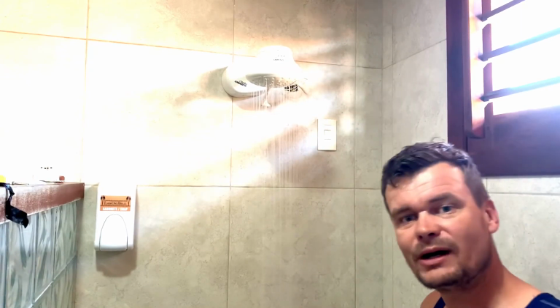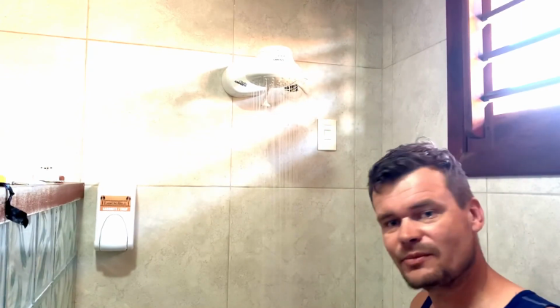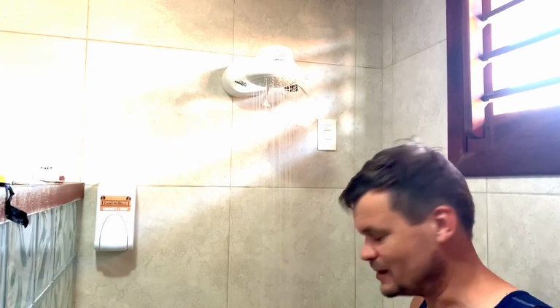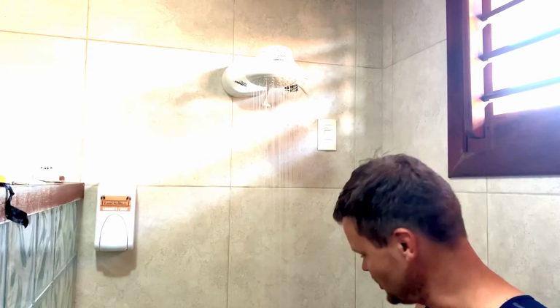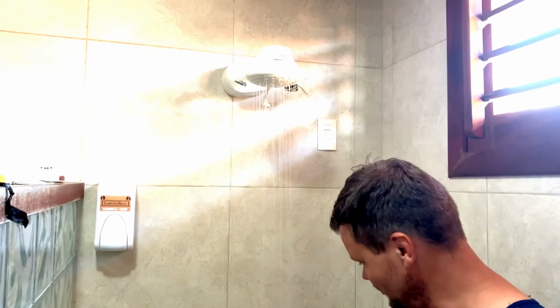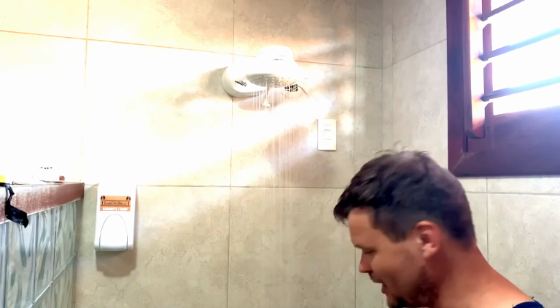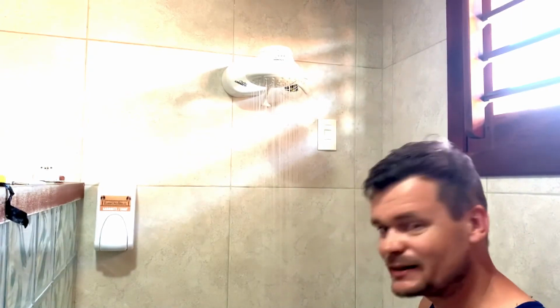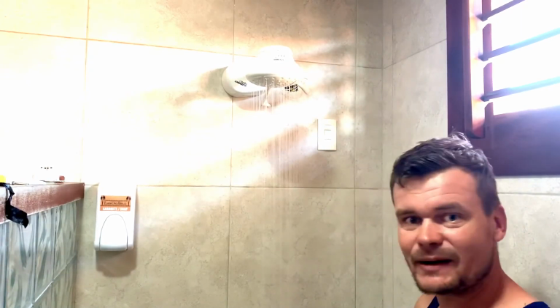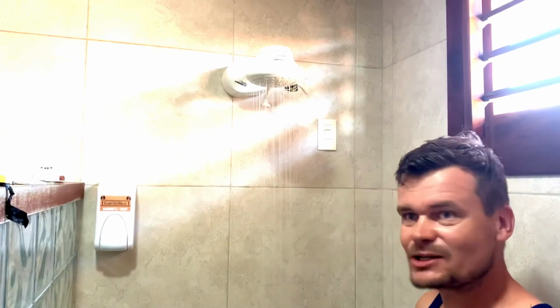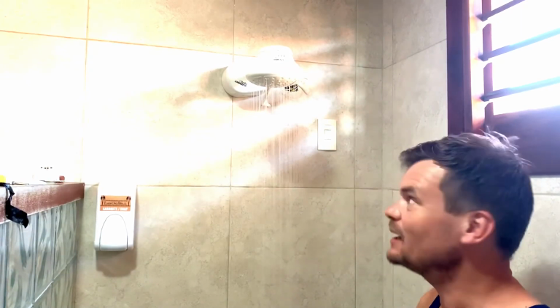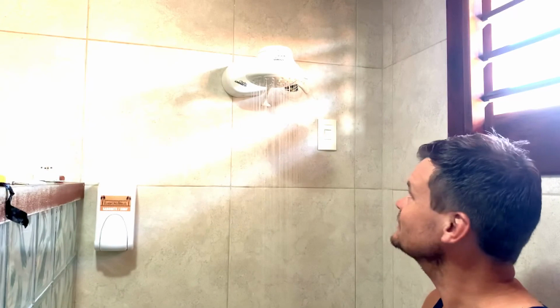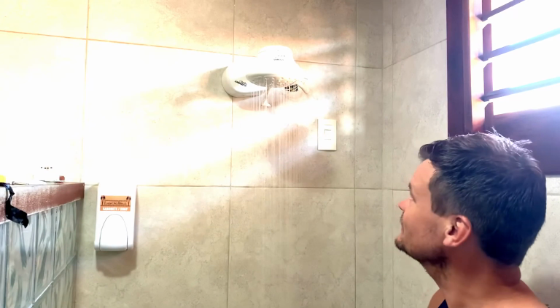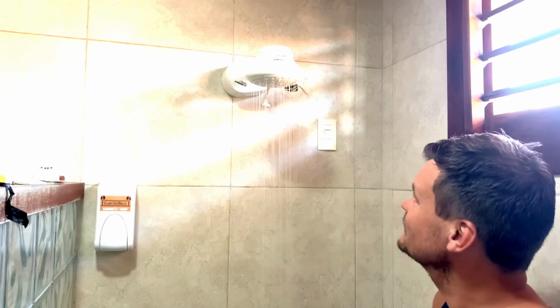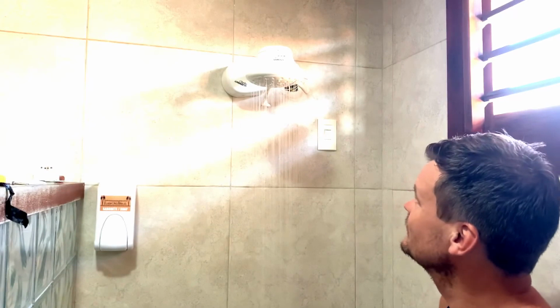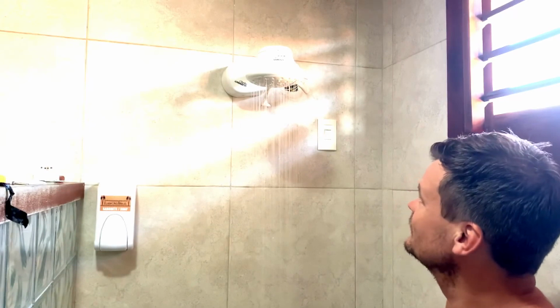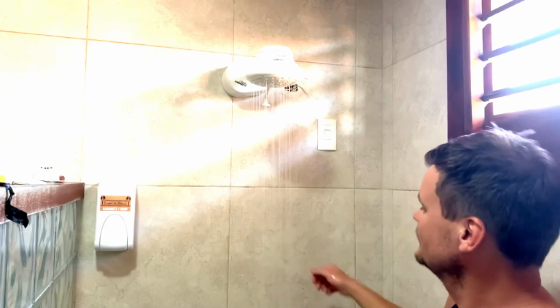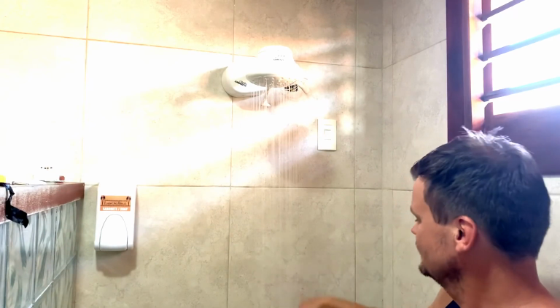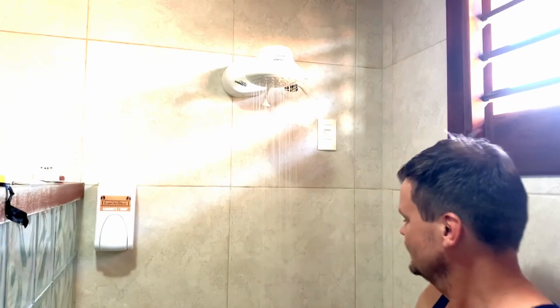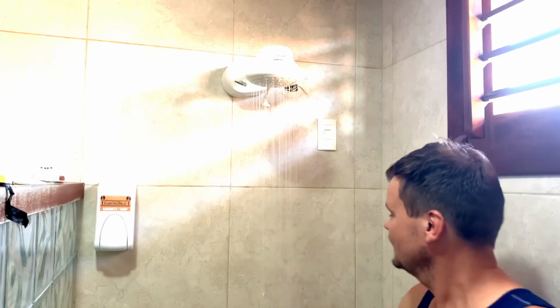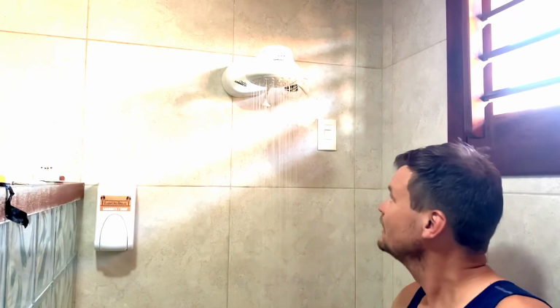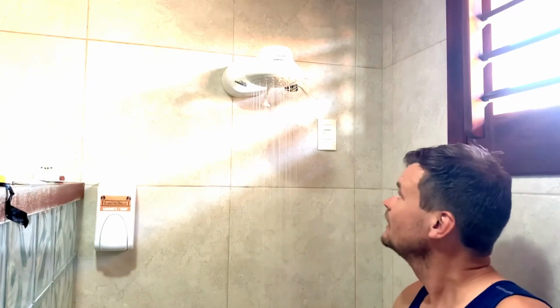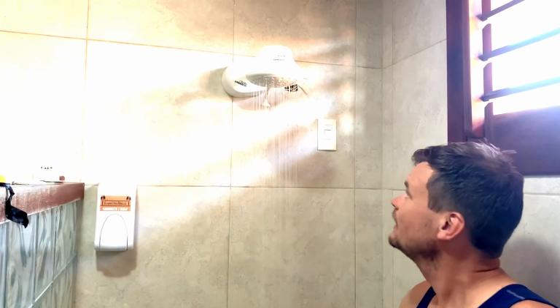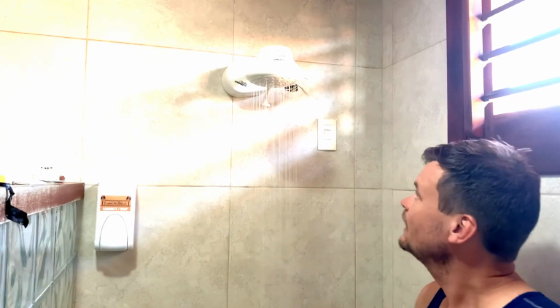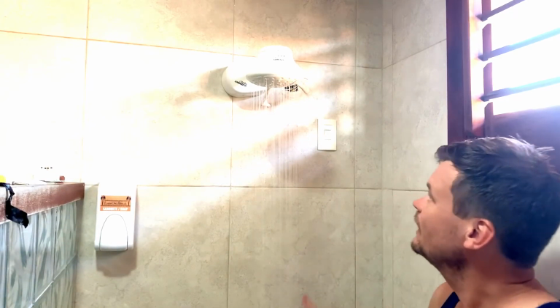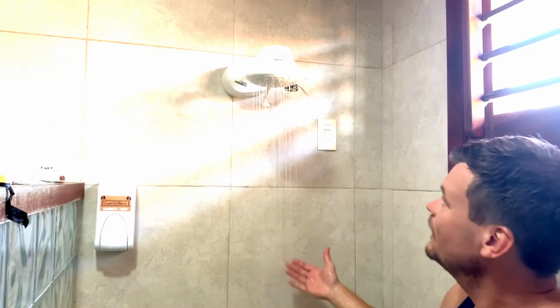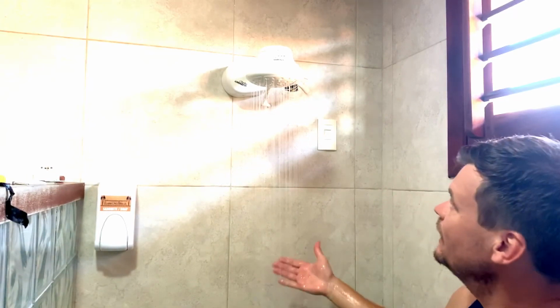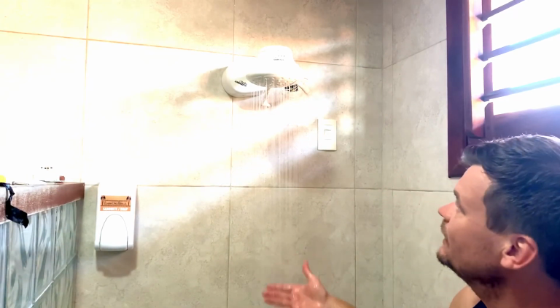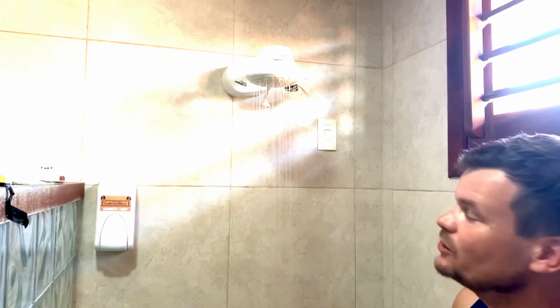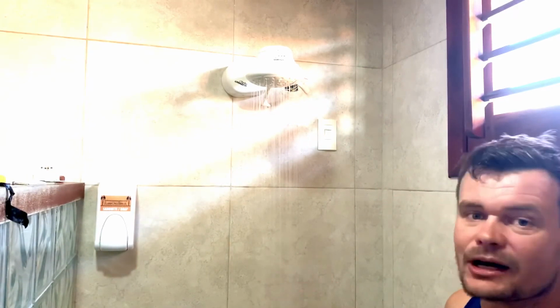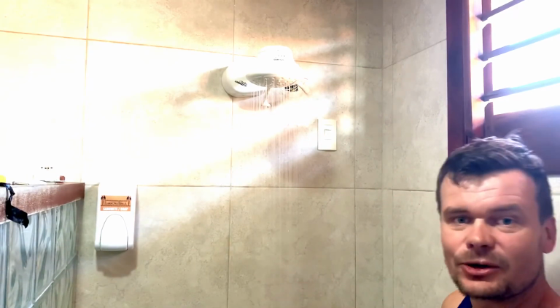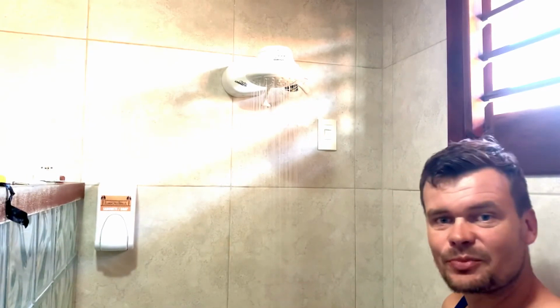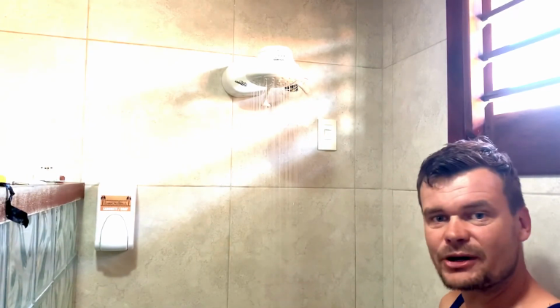It's hot water! It's hot — and you've got good pressure!